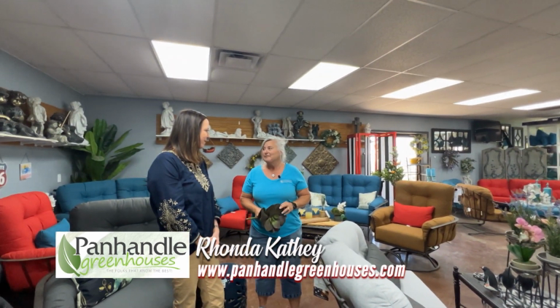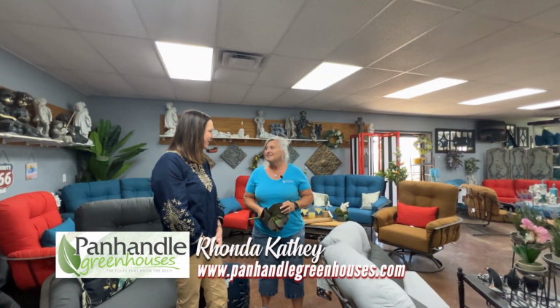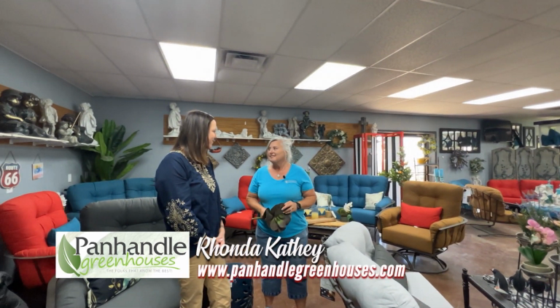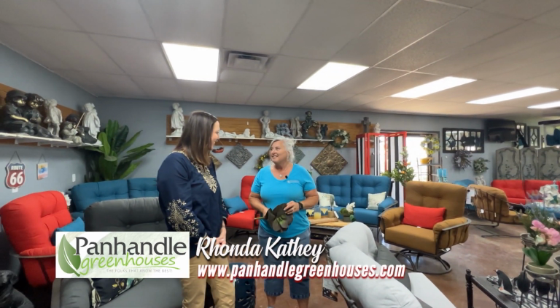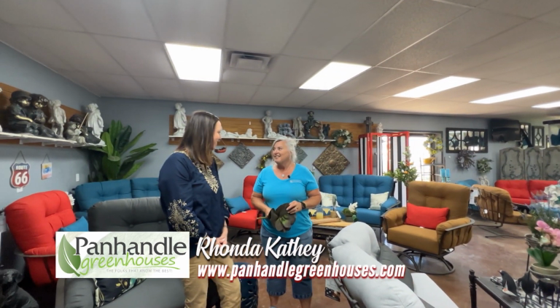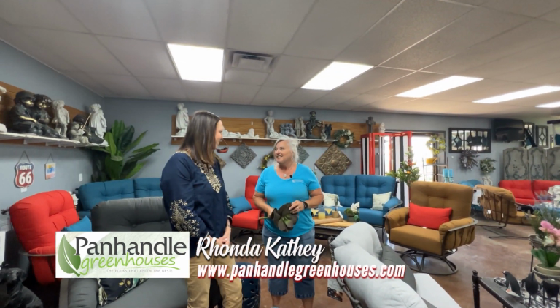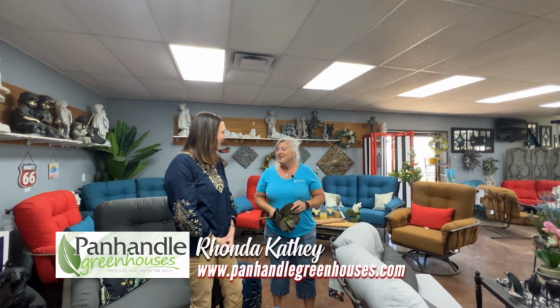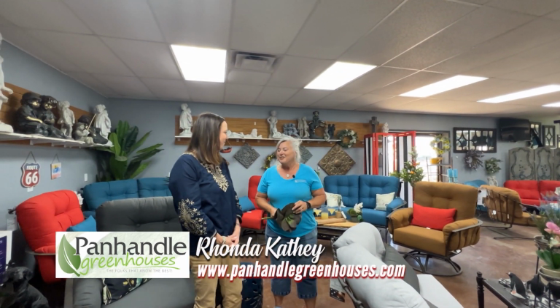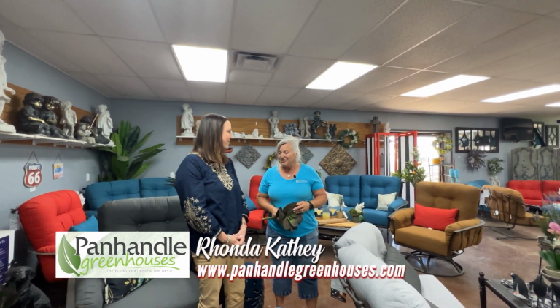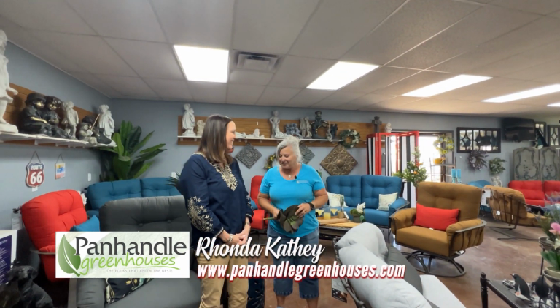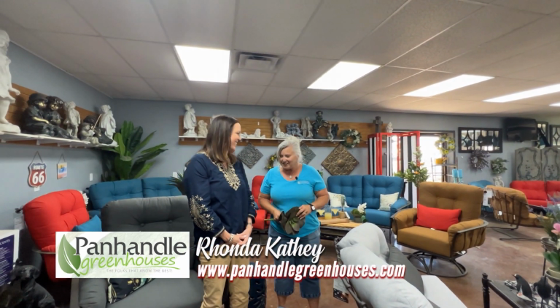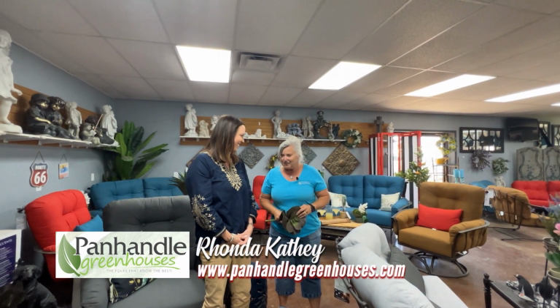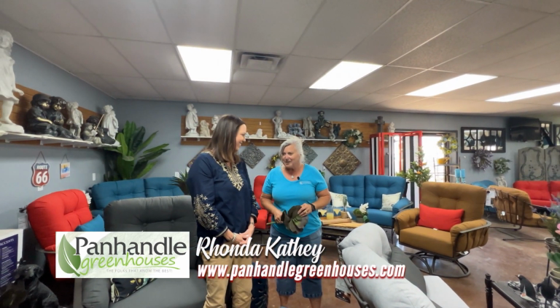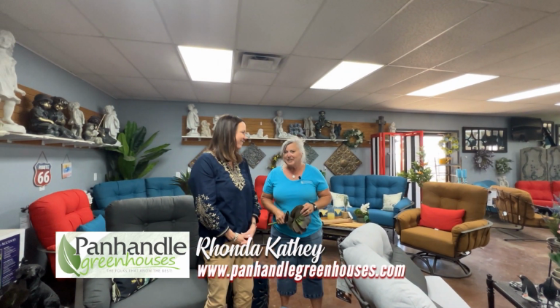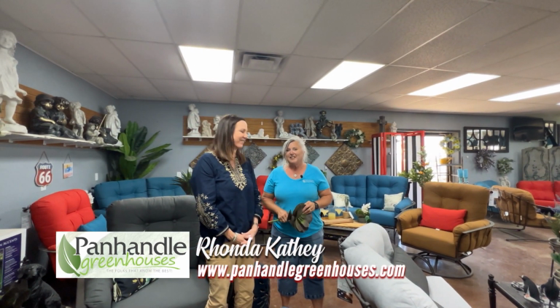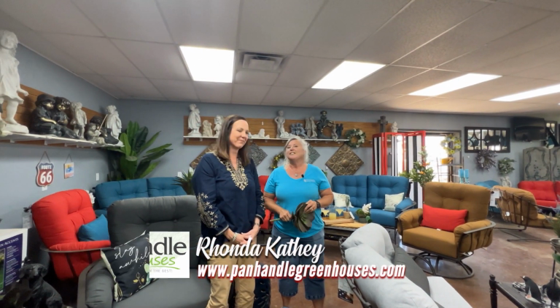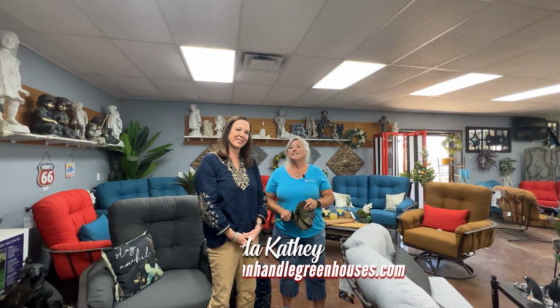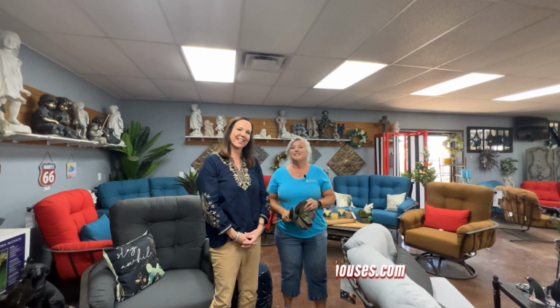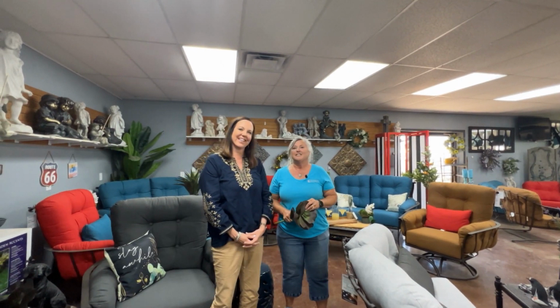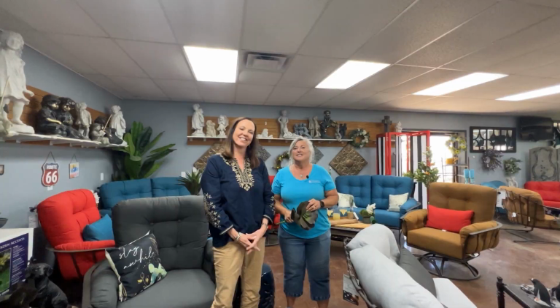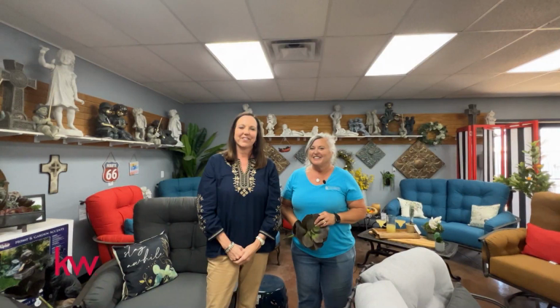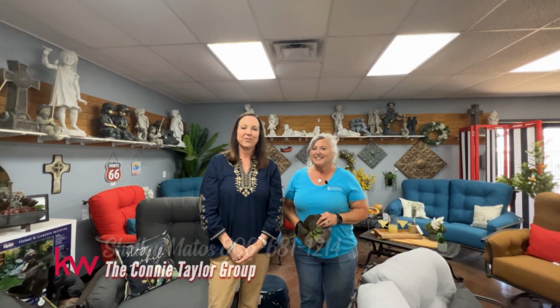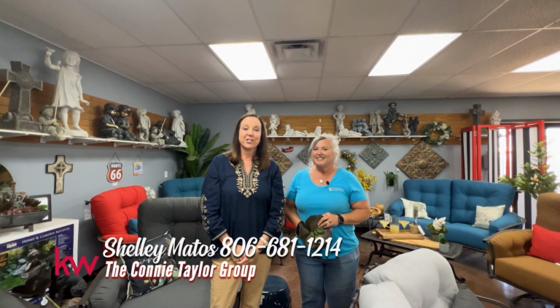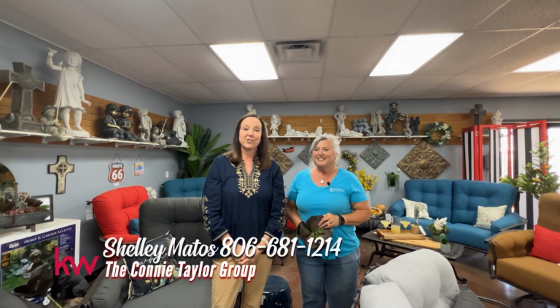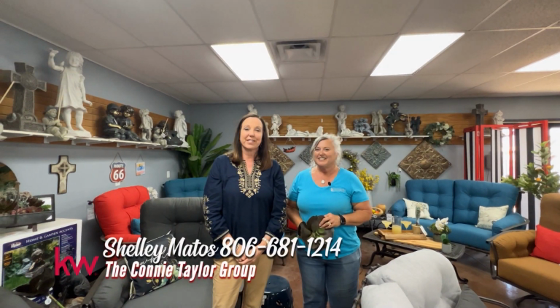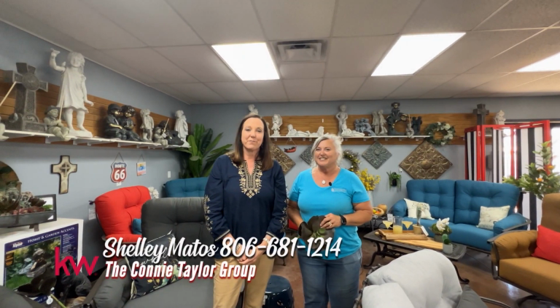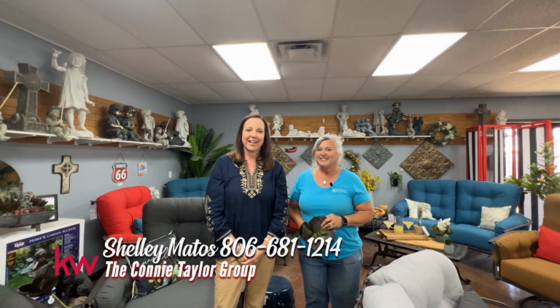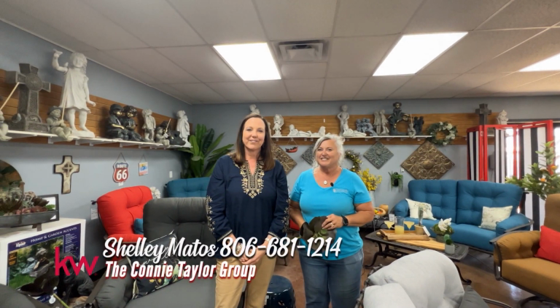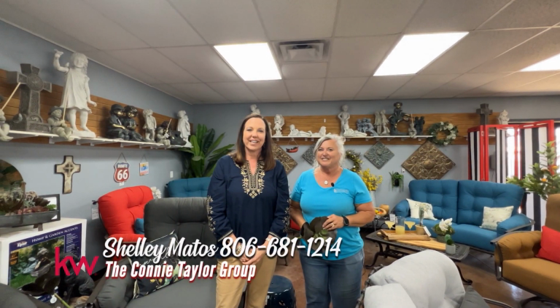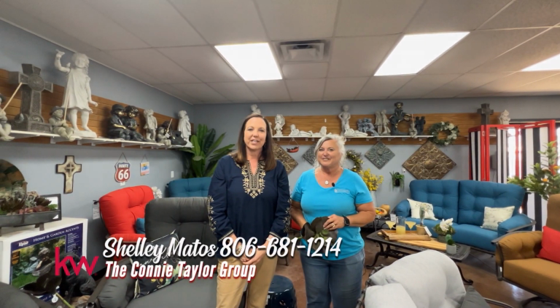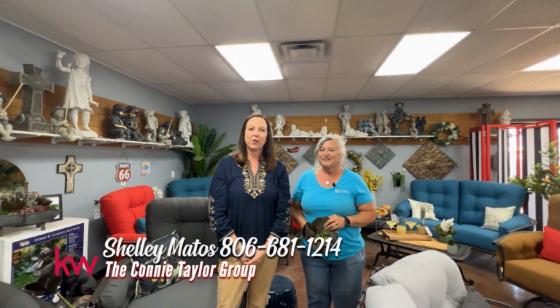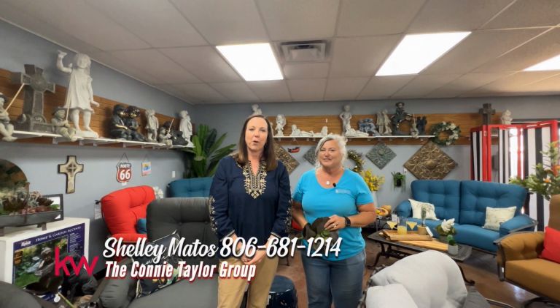Awesome. Well, thank you for that information. Thanks for coming in. Appreciate it. So if you're interested in buying or selling your home, please give us a call at the Connie Taylor Group.